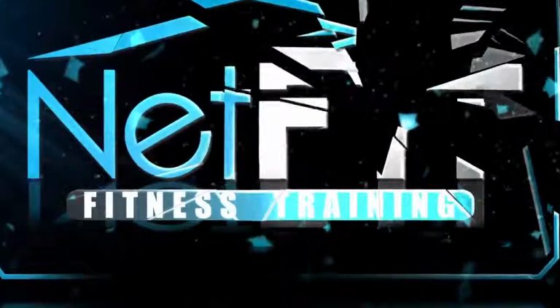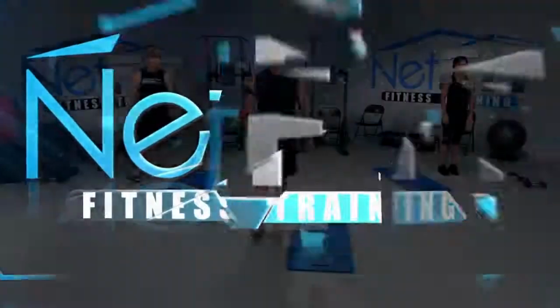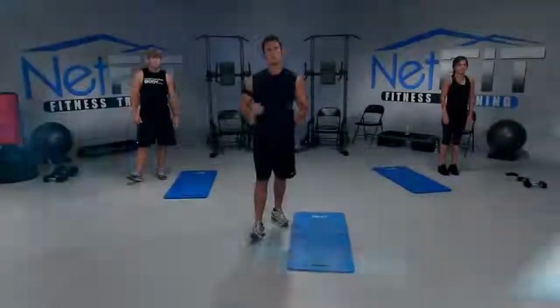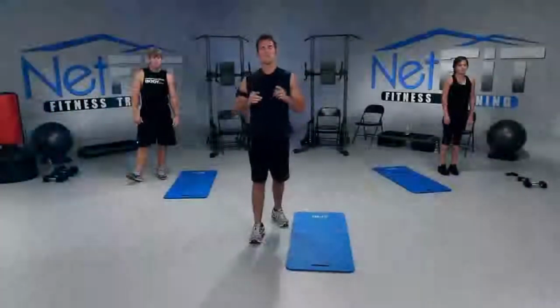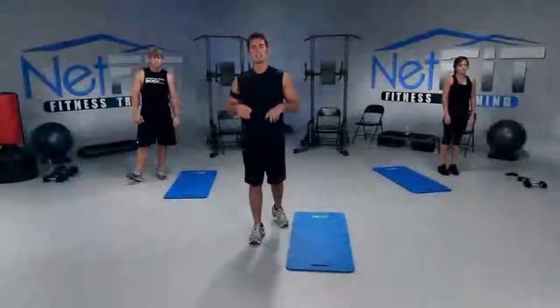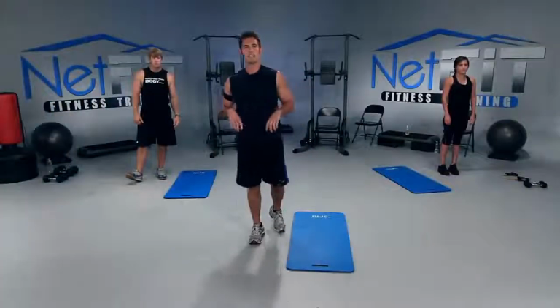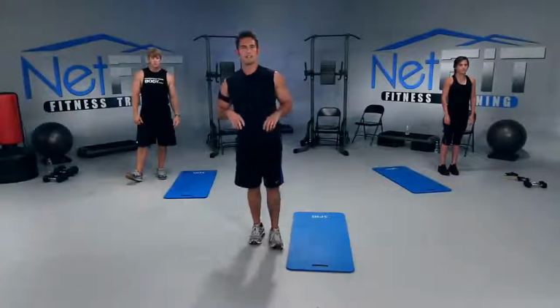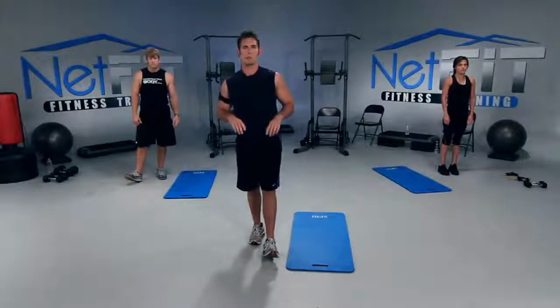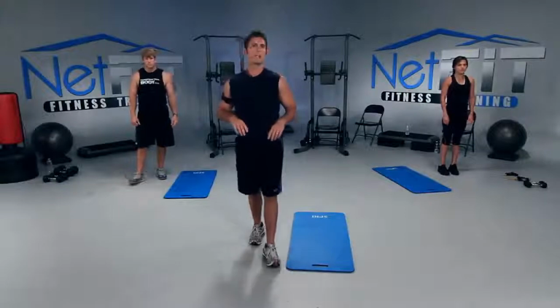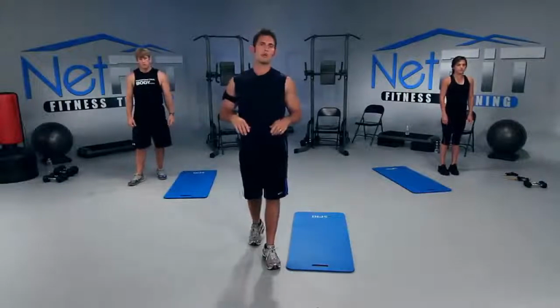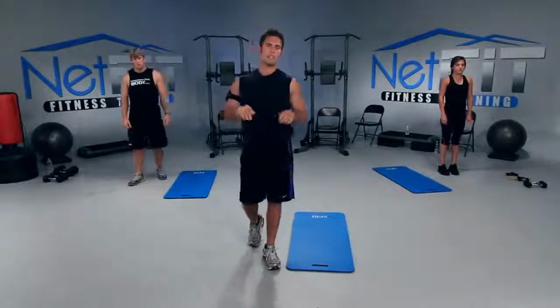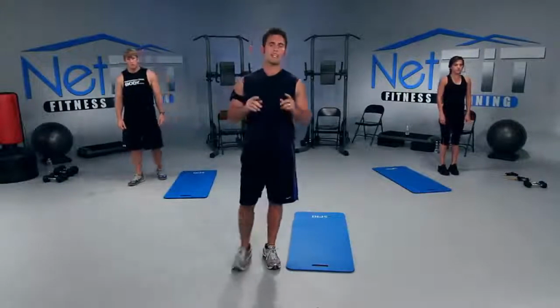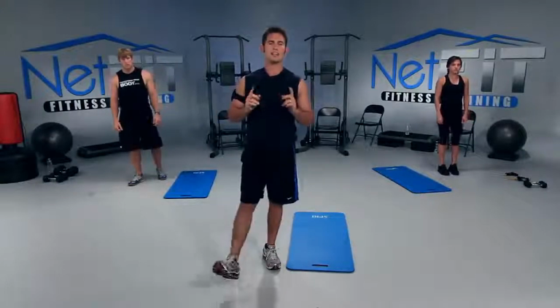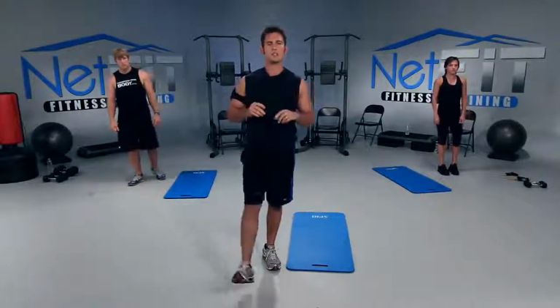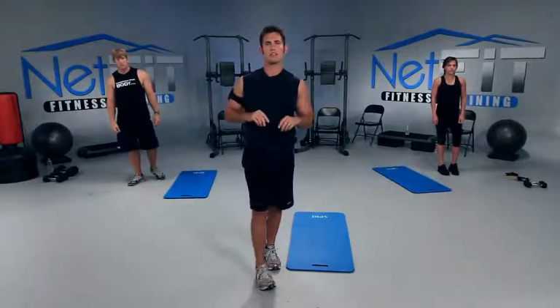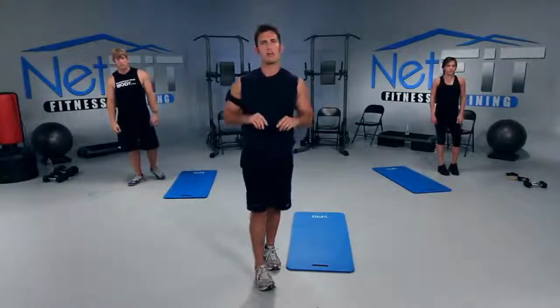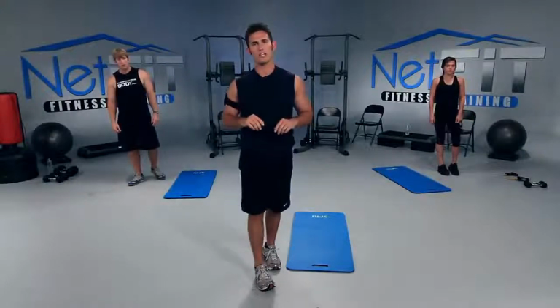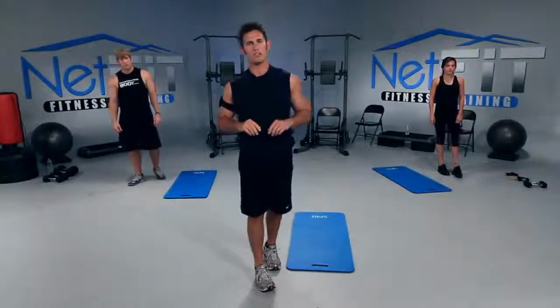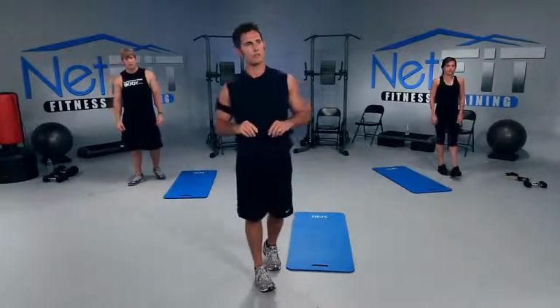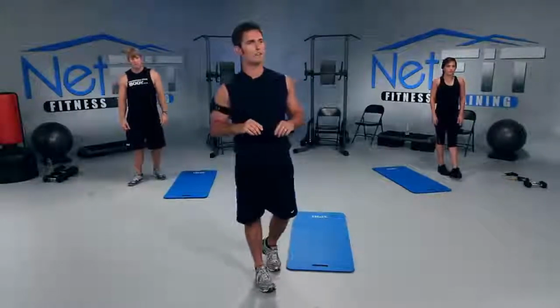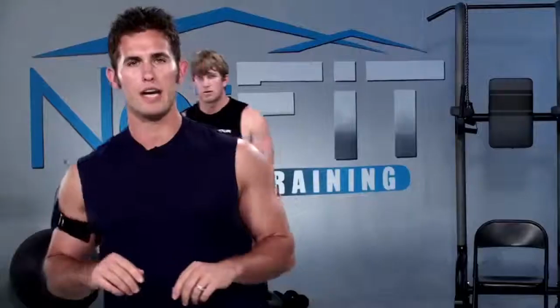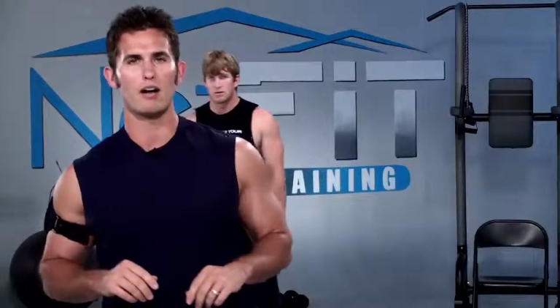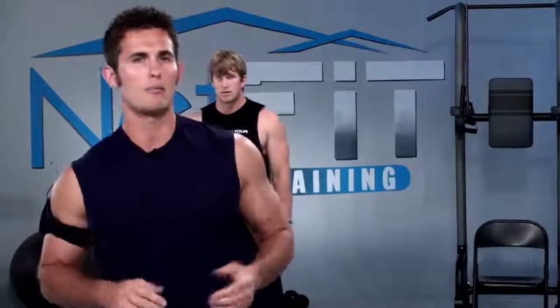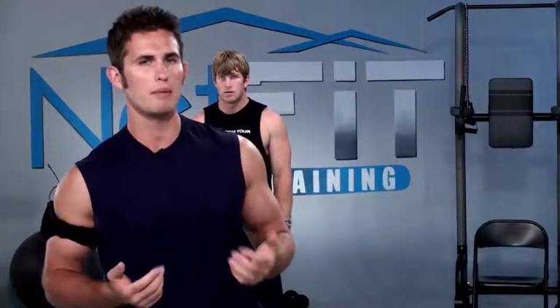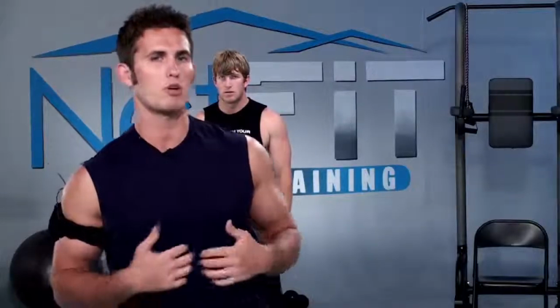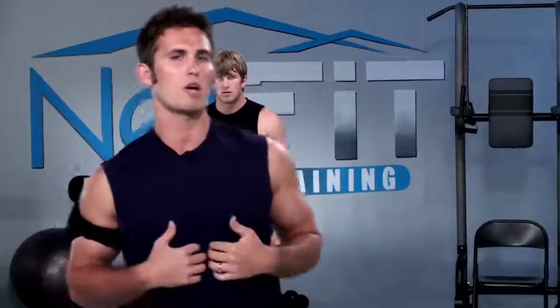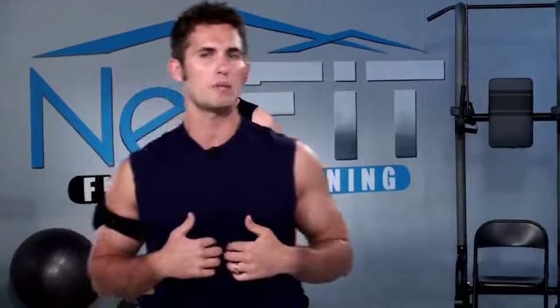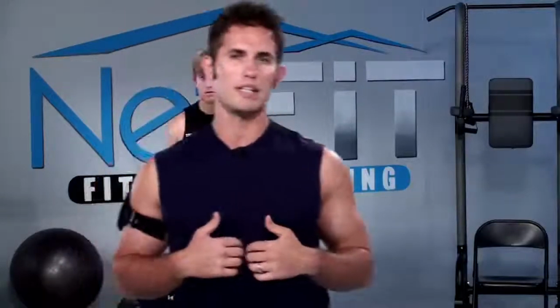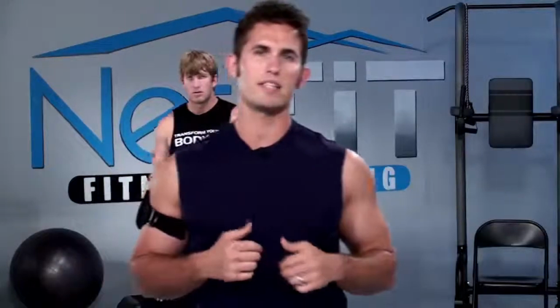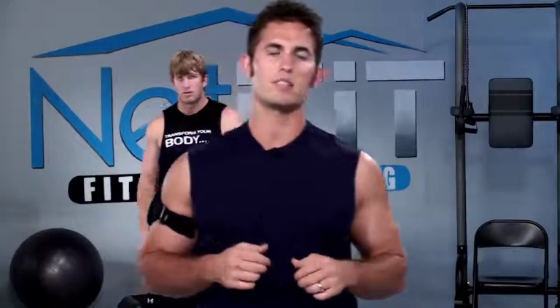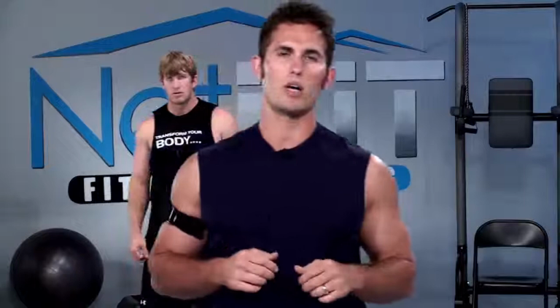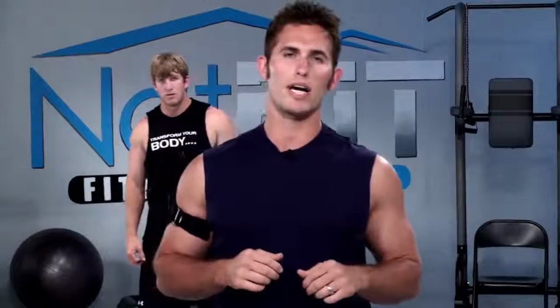Welcome to NetFit.TV where we're here to motivate and dedicate you to live a healthy and vibrant lifestyle. My name is Carl, and I'll be leading today's workout.